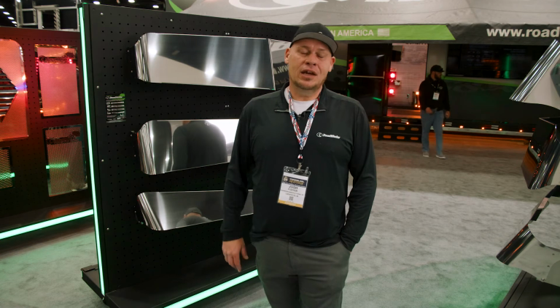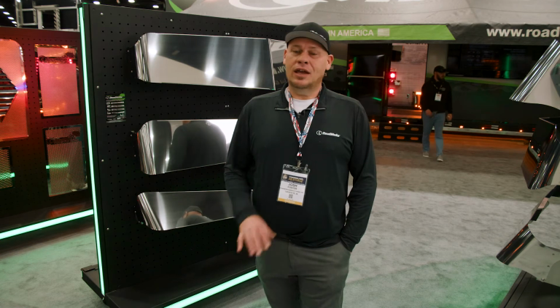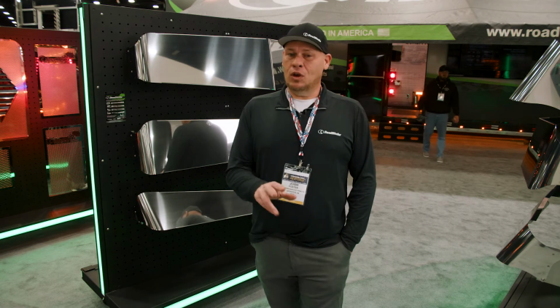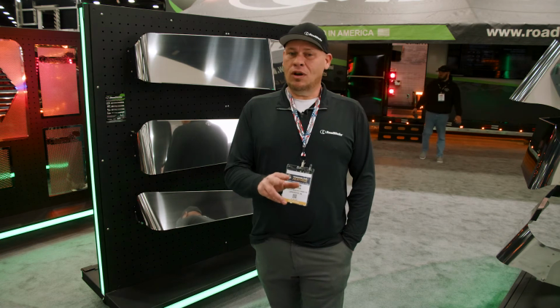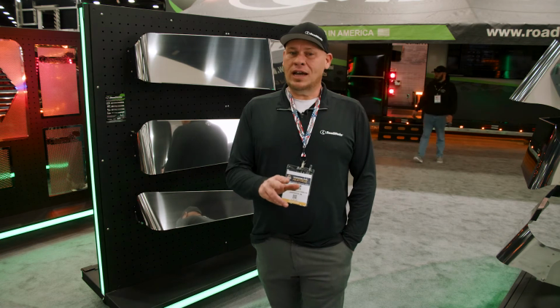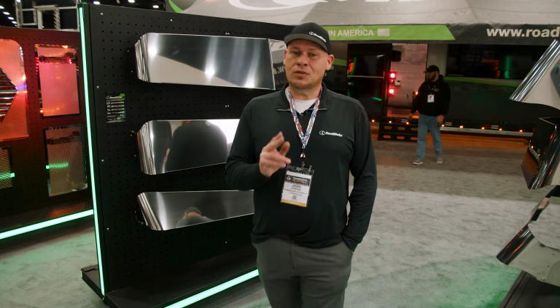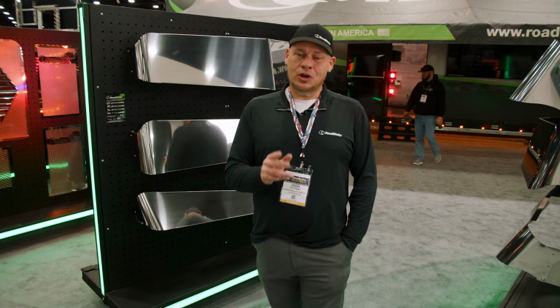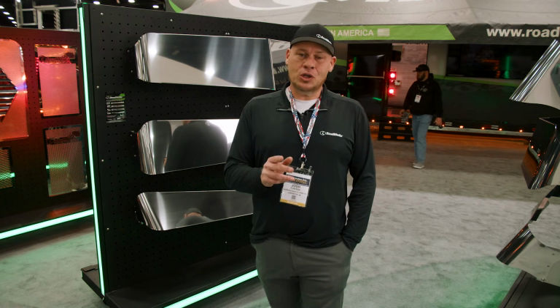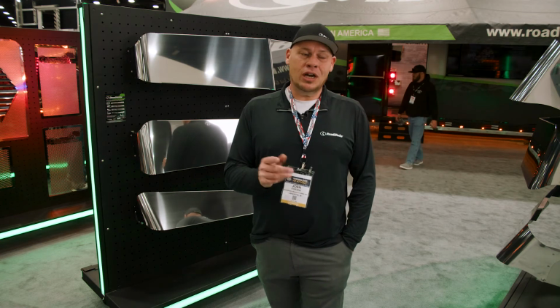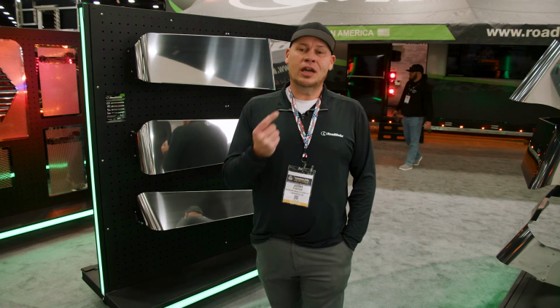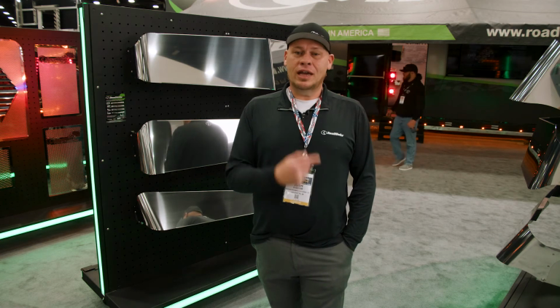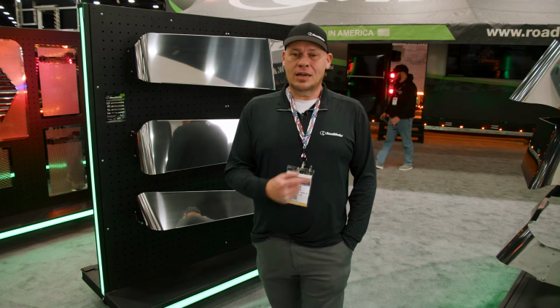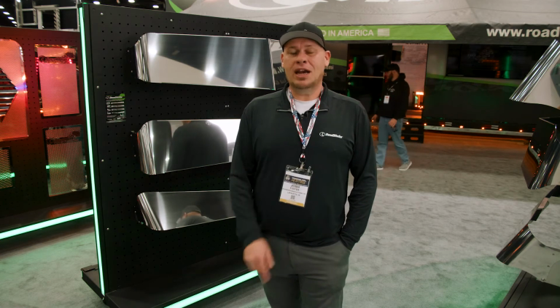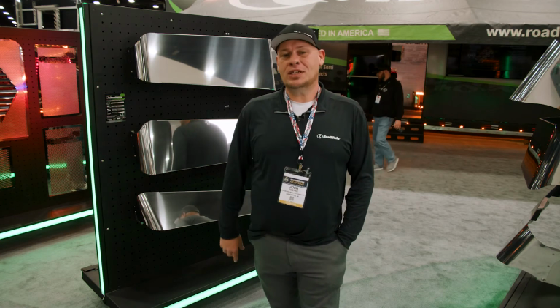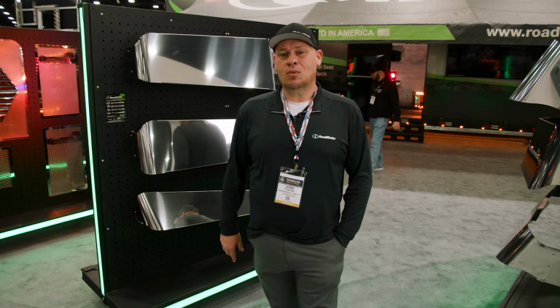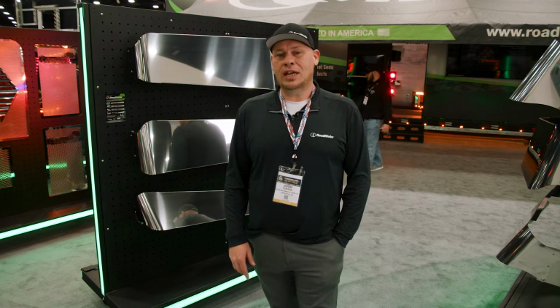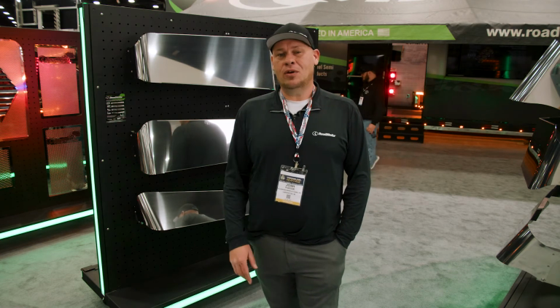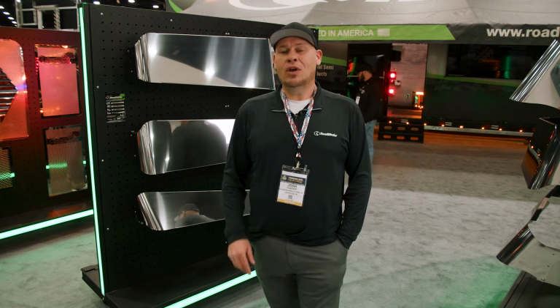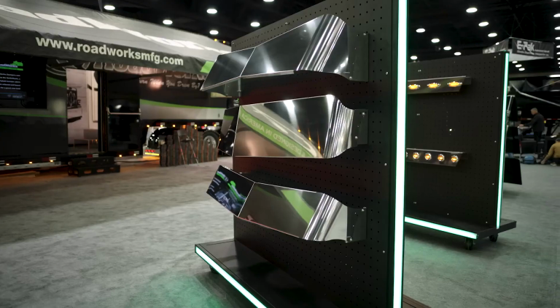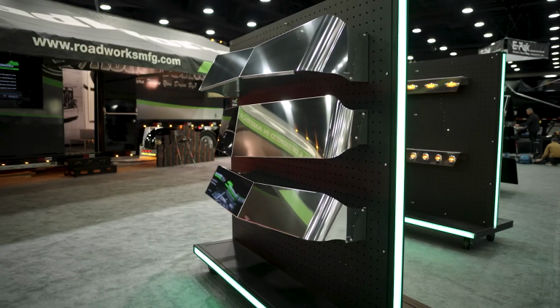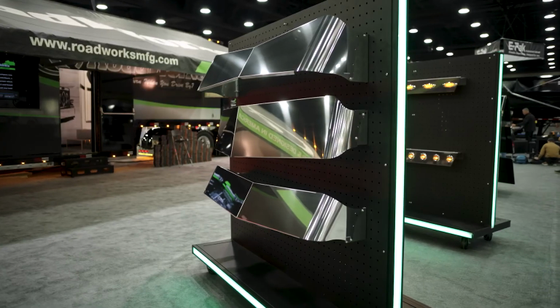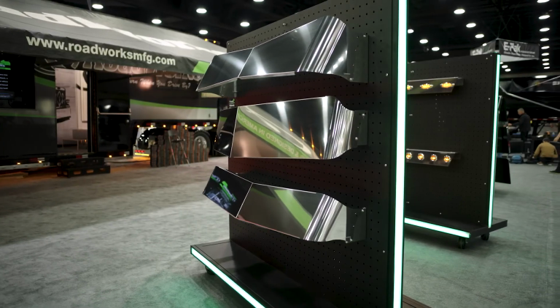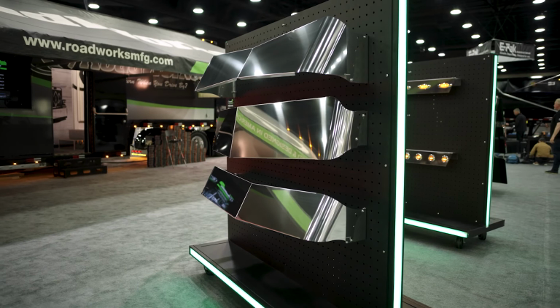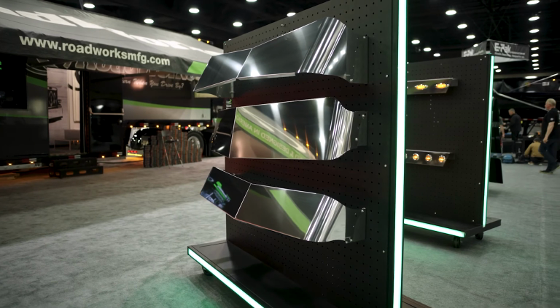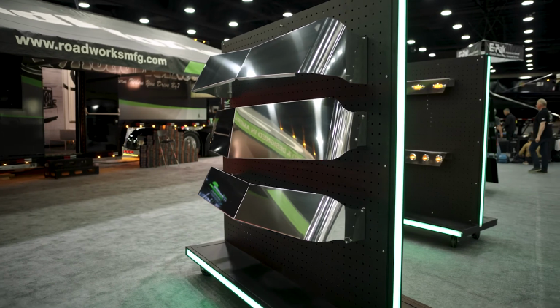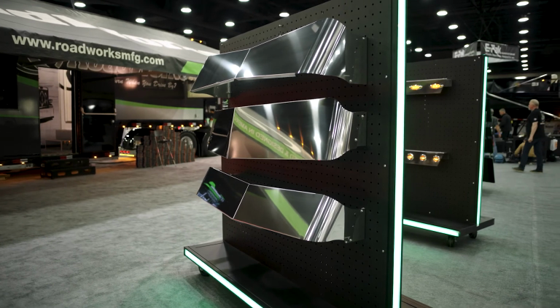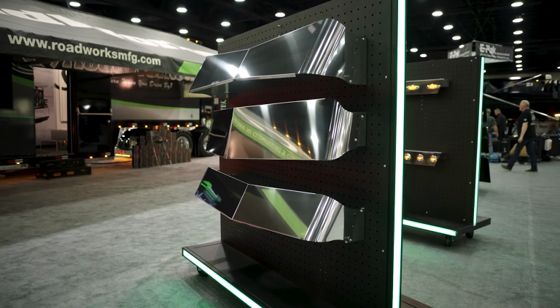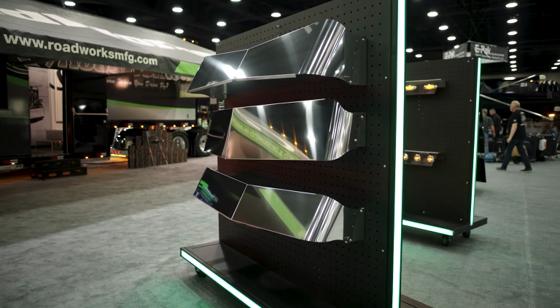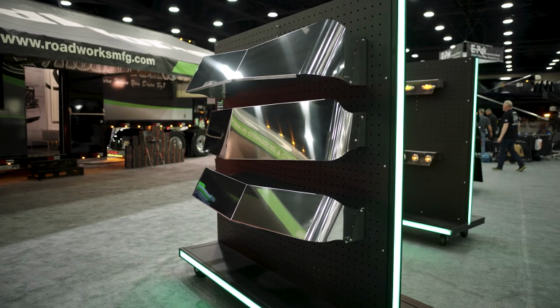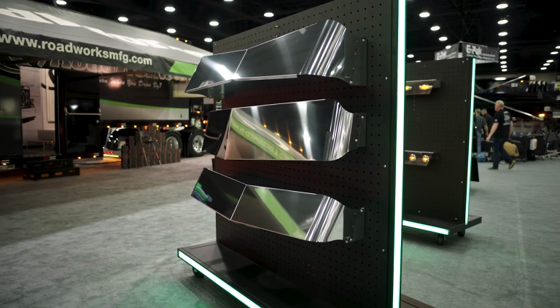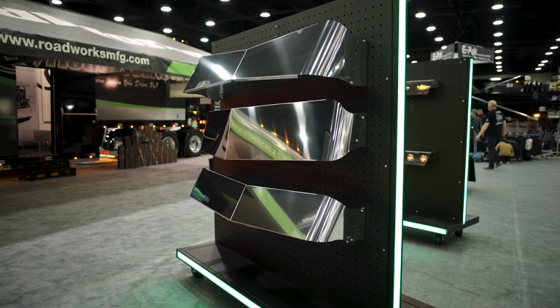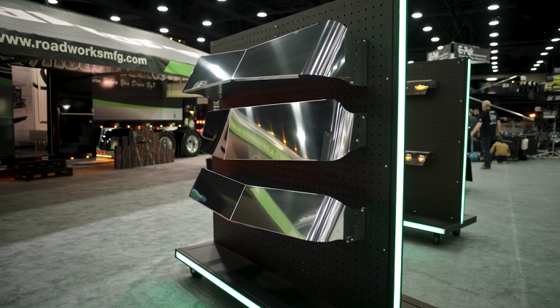If you want a visor for your truck, Intimidator is the way to go — low price point, extreme quality, and heavy duty.